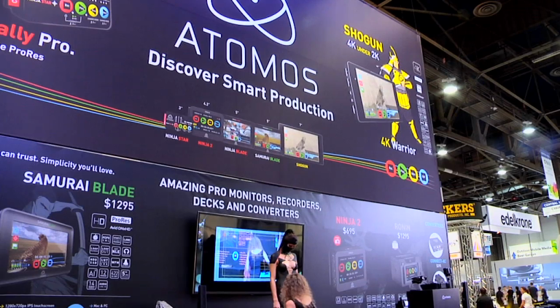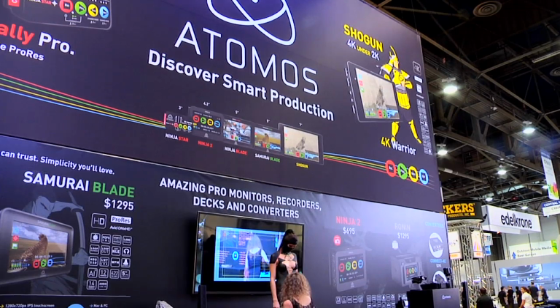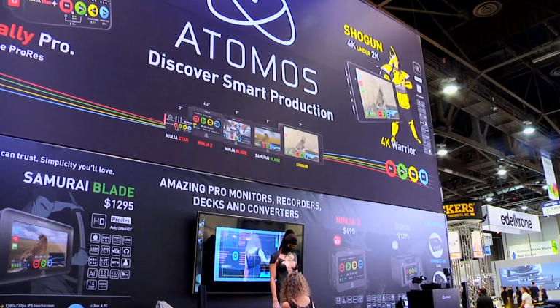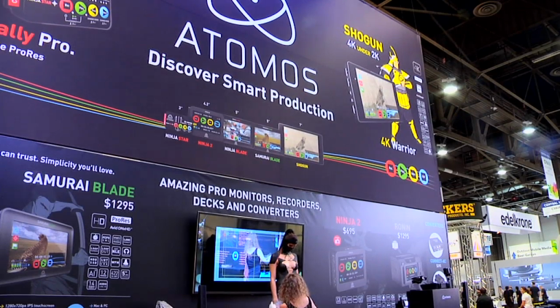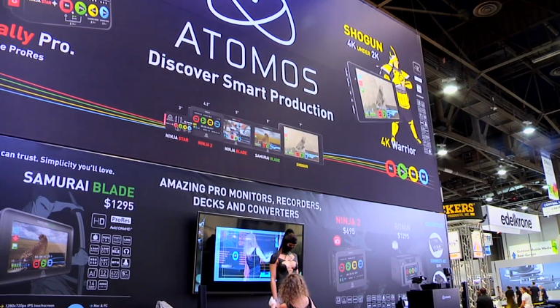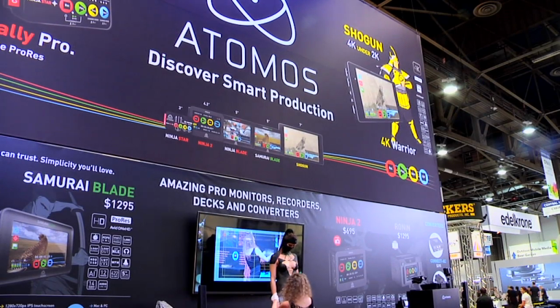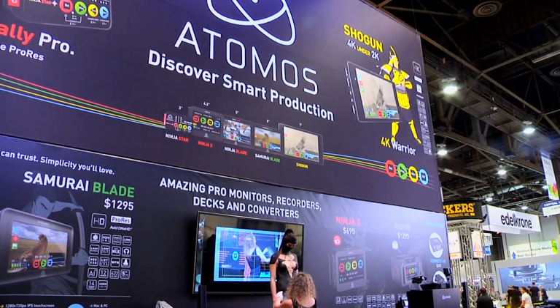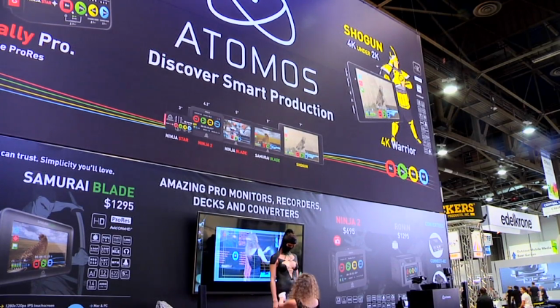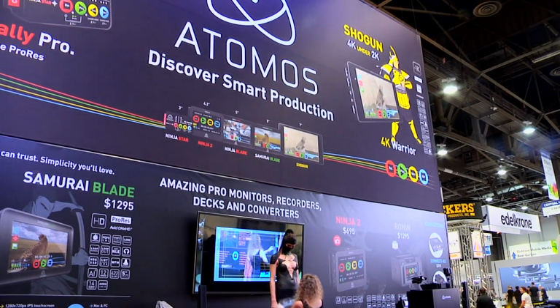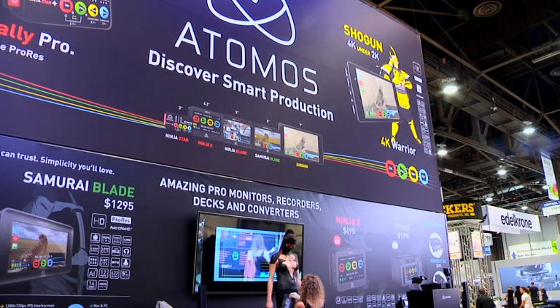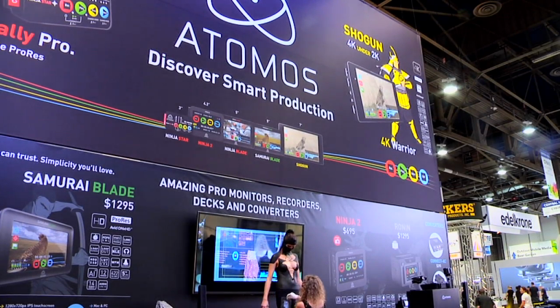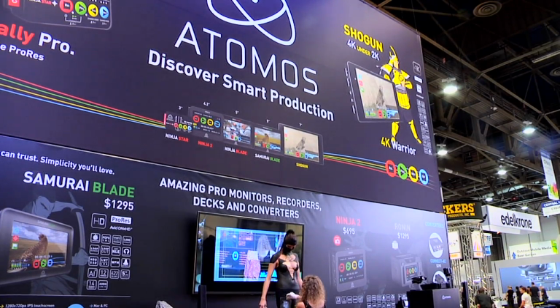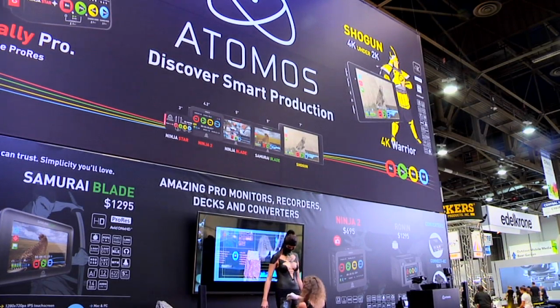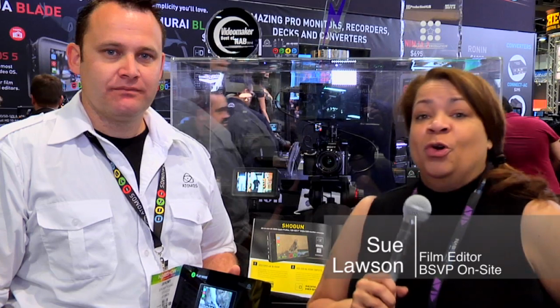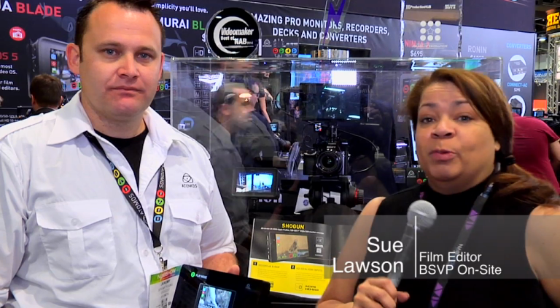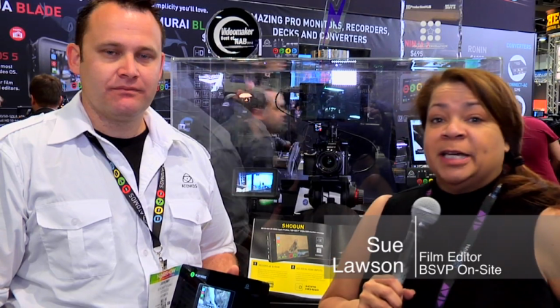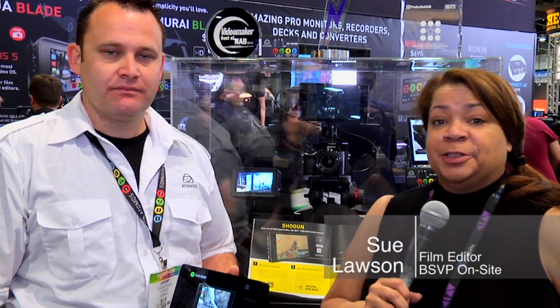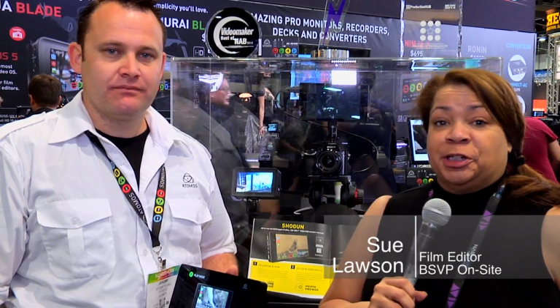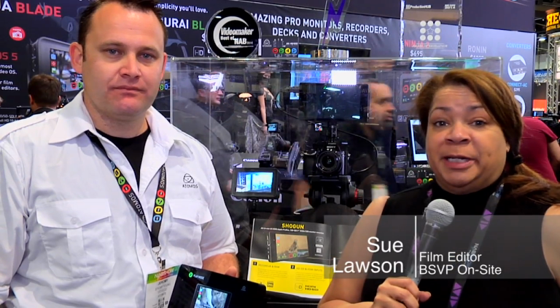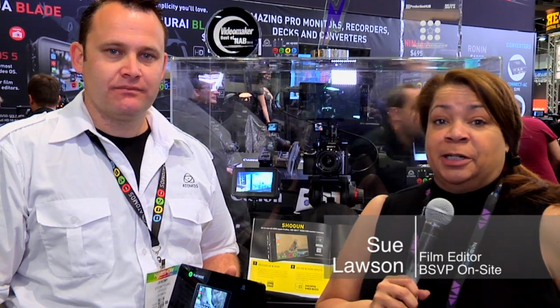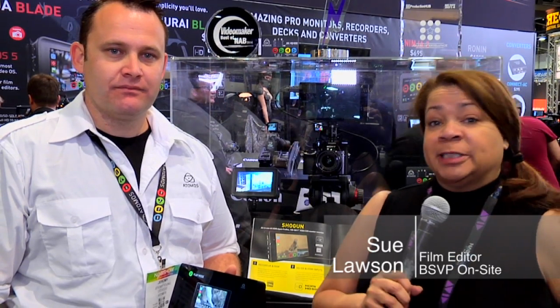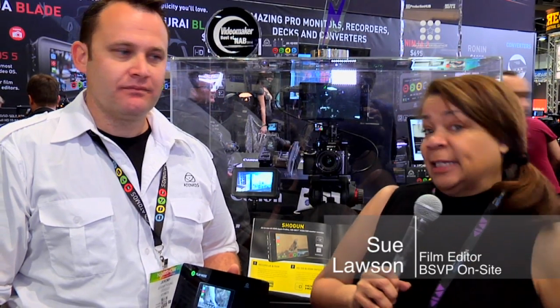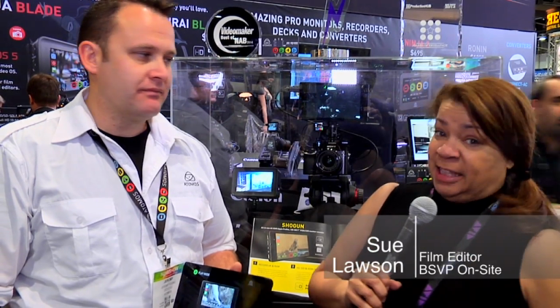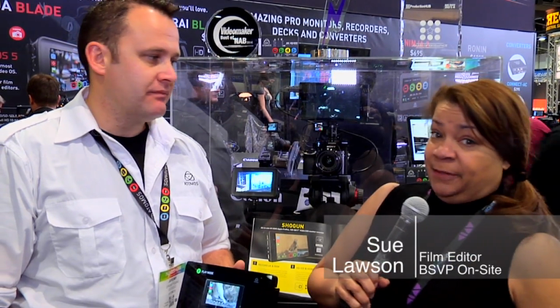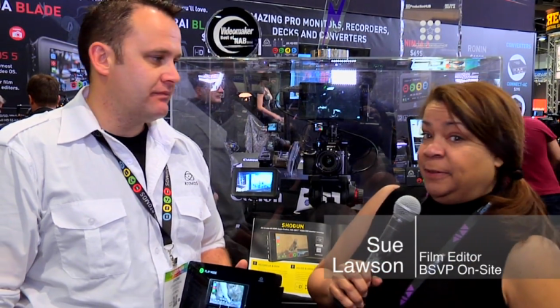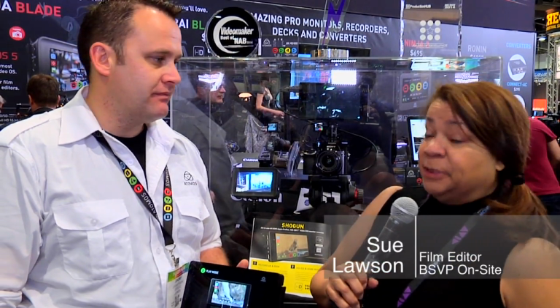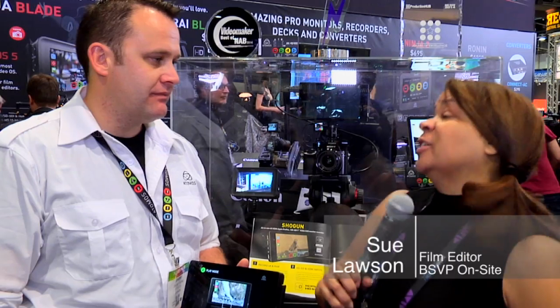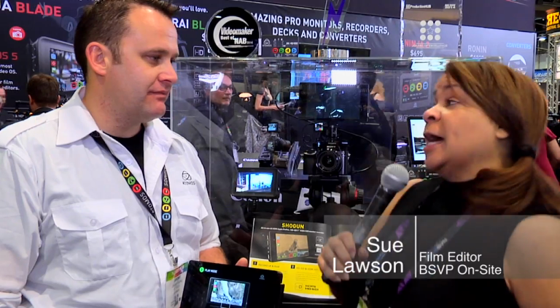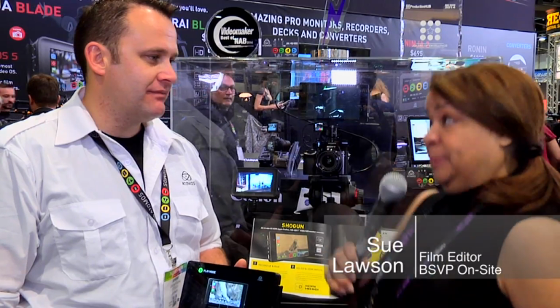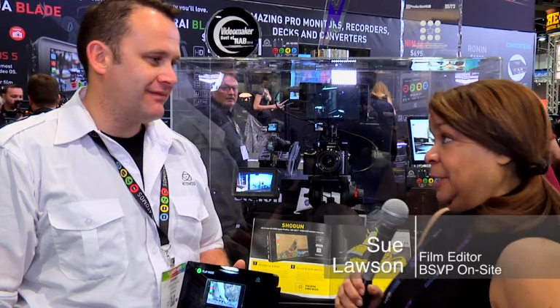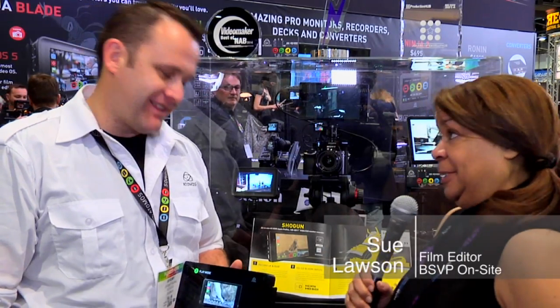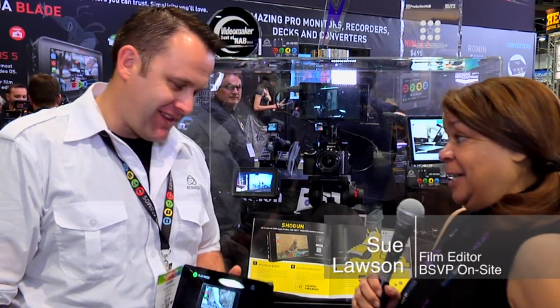Hi, Sue Lawson here at NAB with Jeremy Younger — as I like to think of him, Mr. Adamus himself.